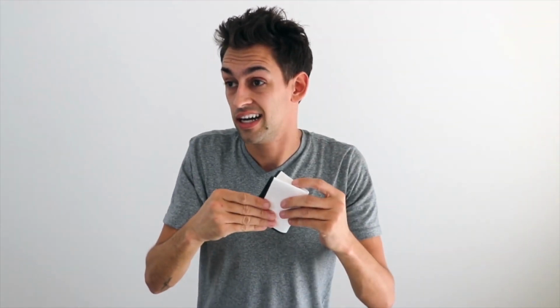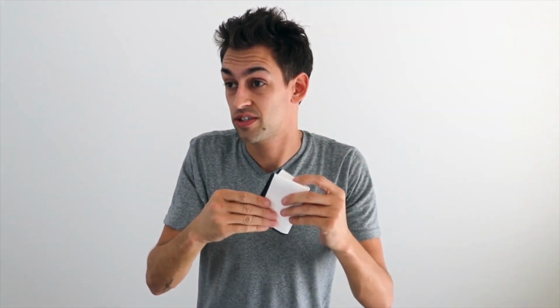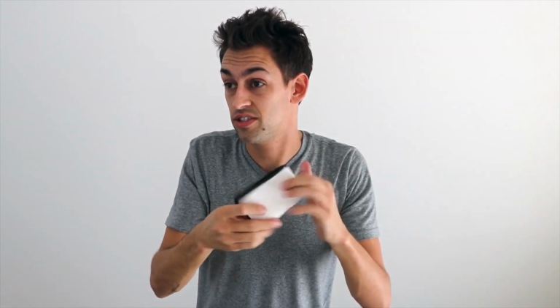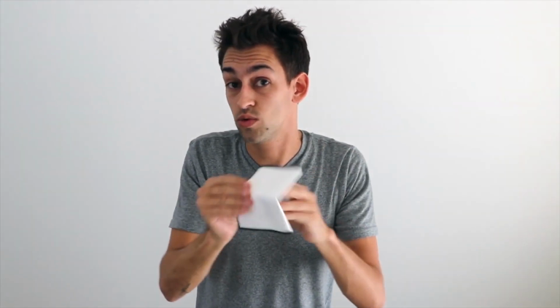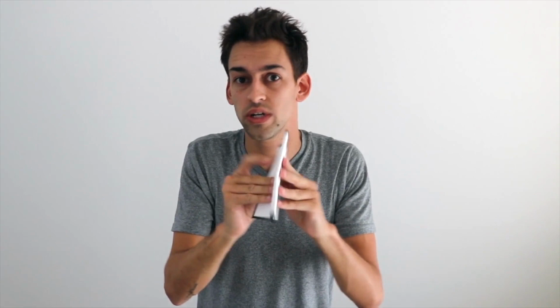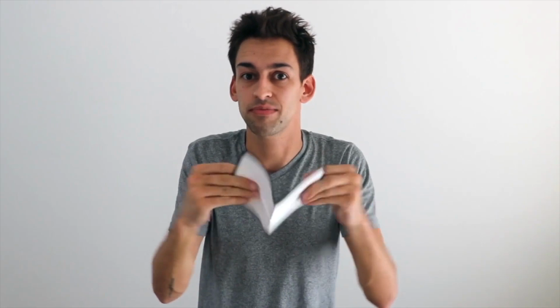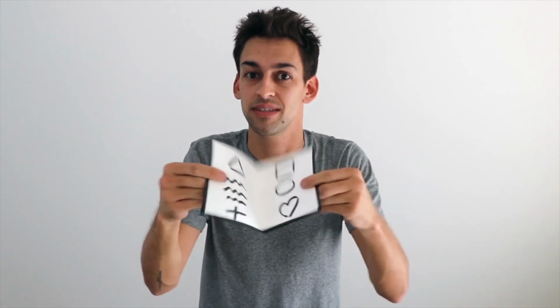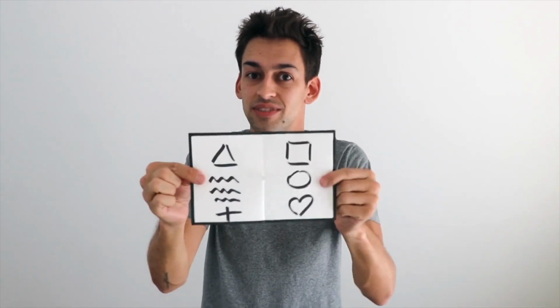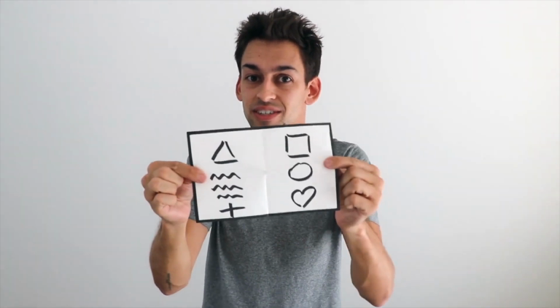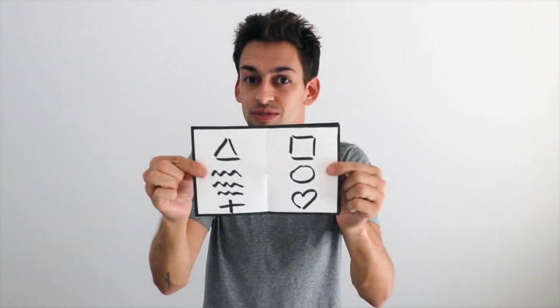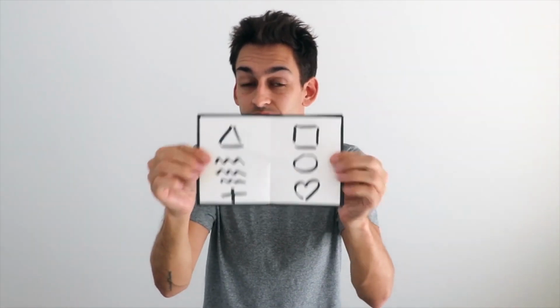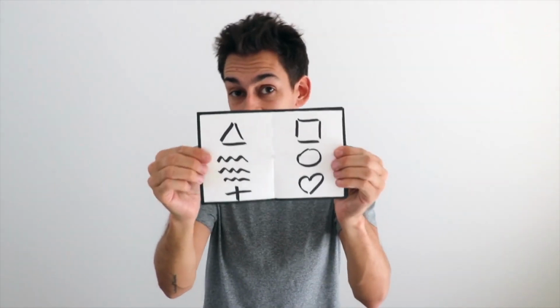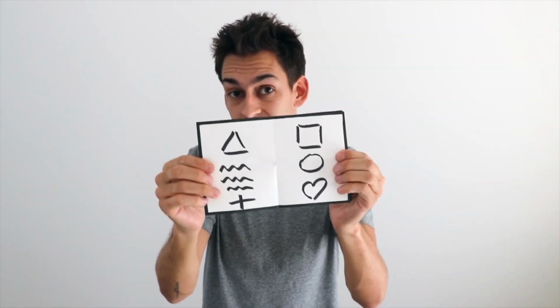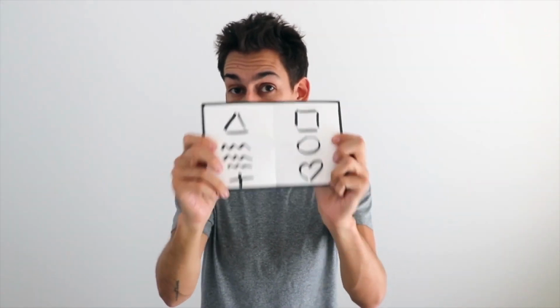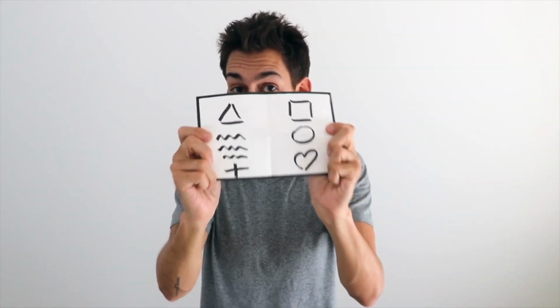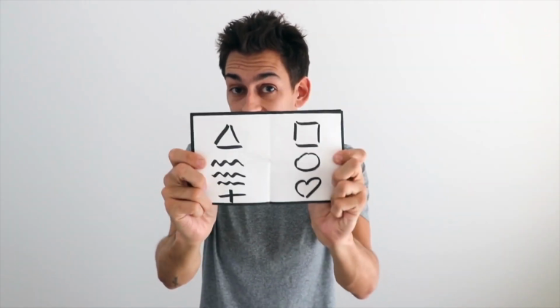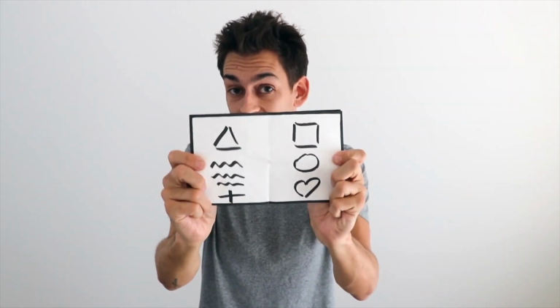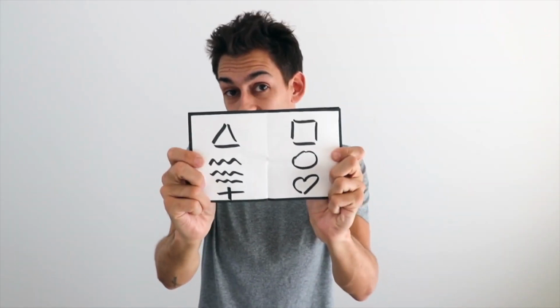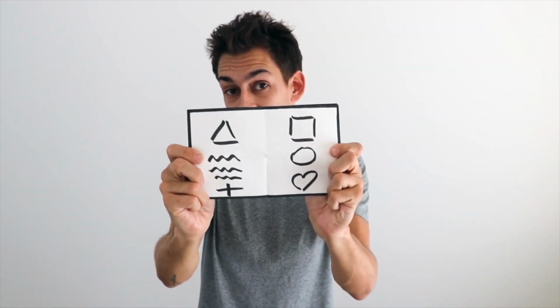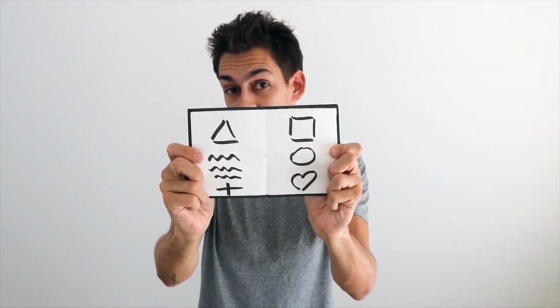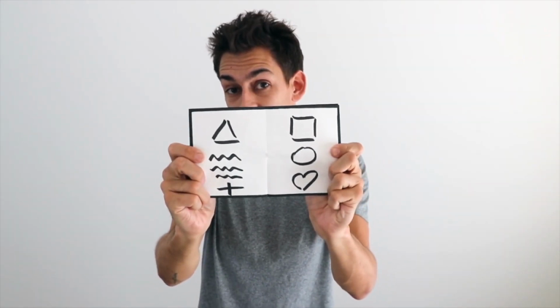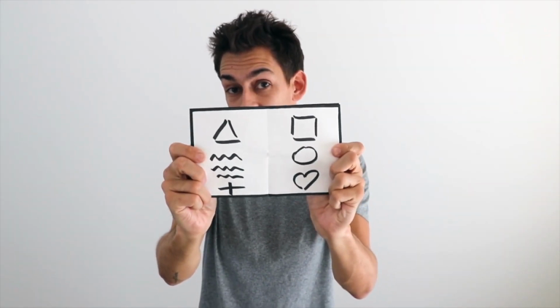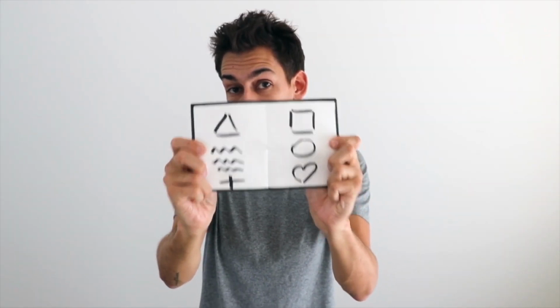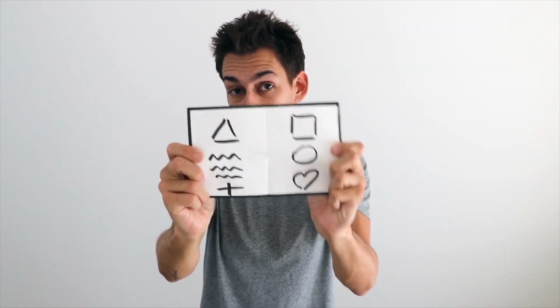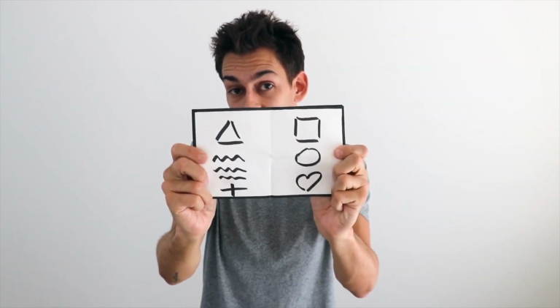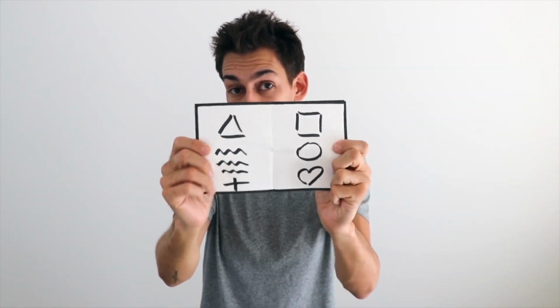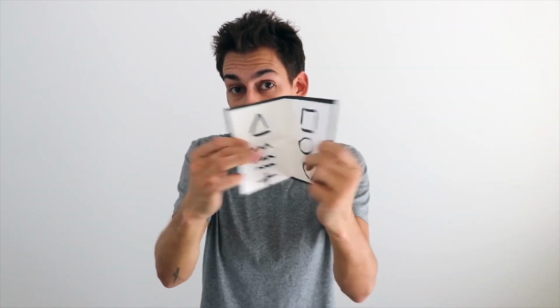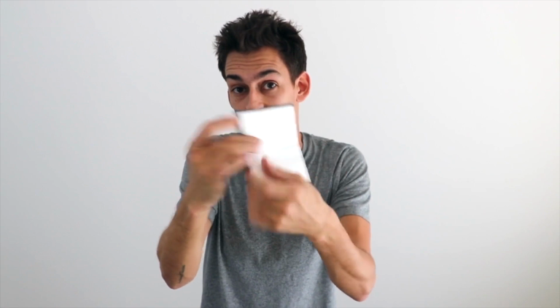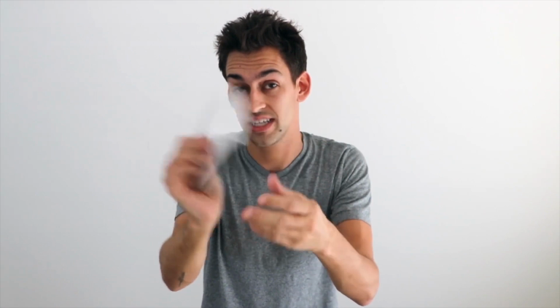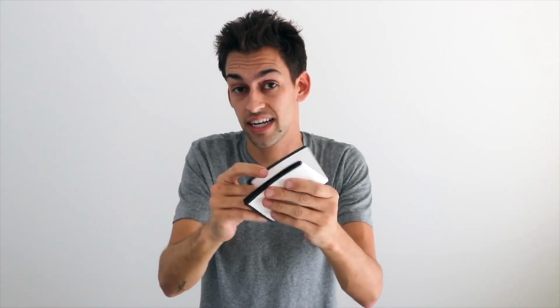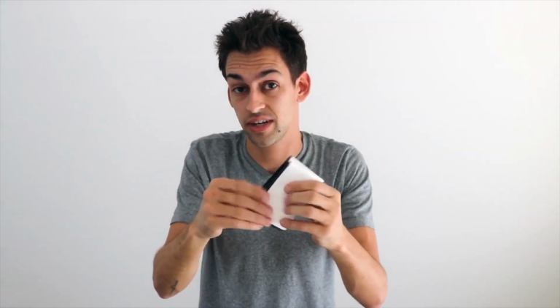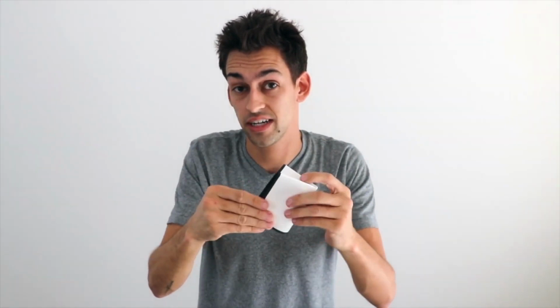You could do ESP symbols — that's a good one for mentalists. Any ESP symbol that you have written down, you have it covered with this right here.